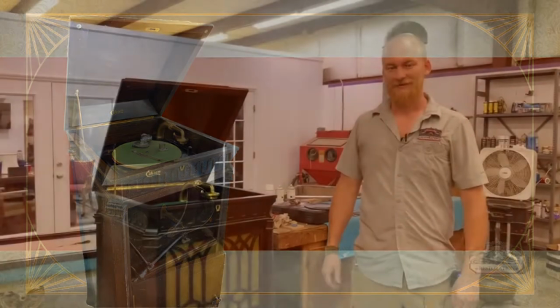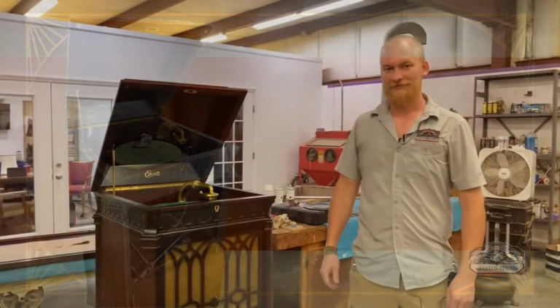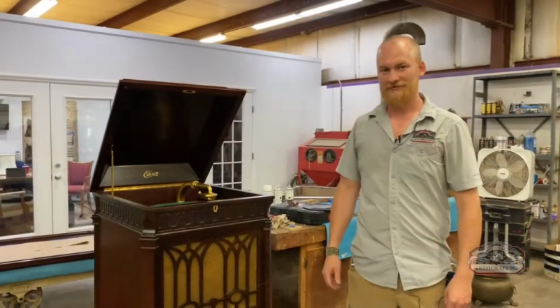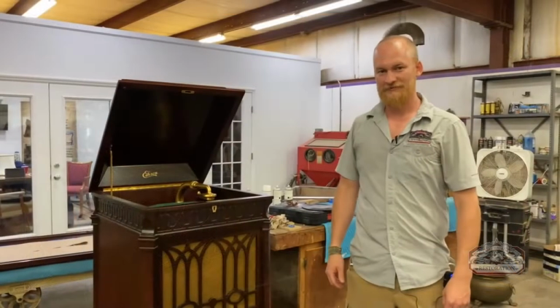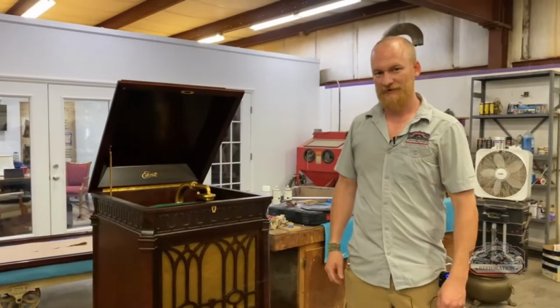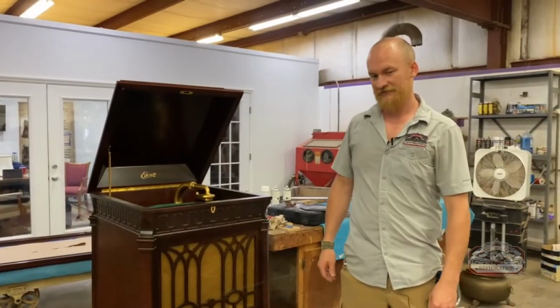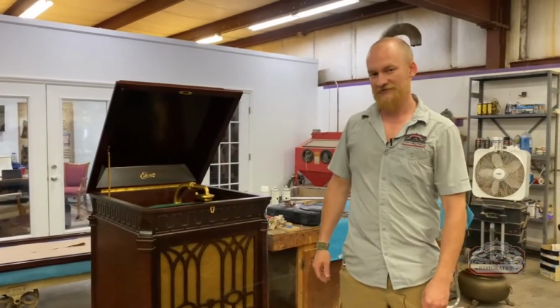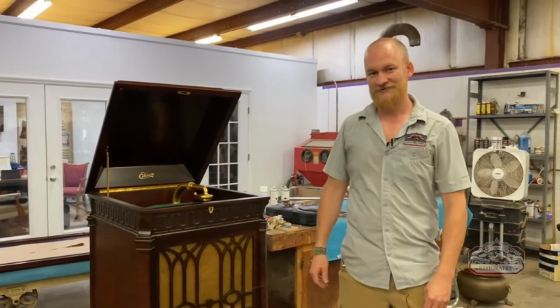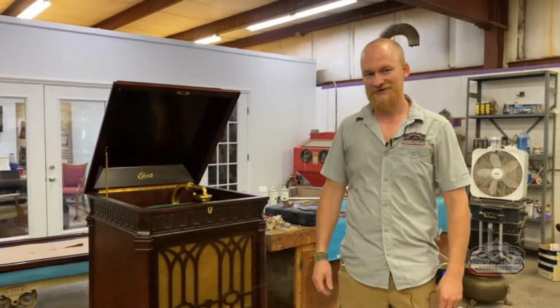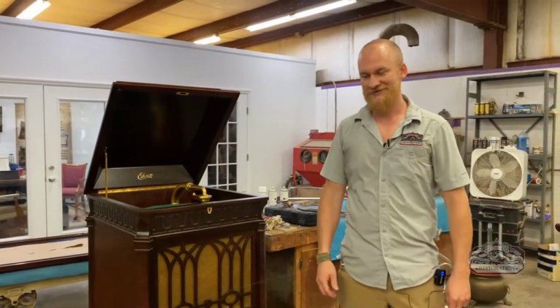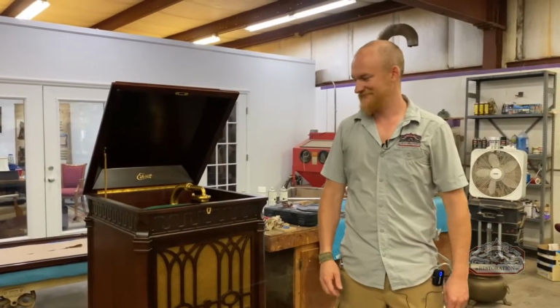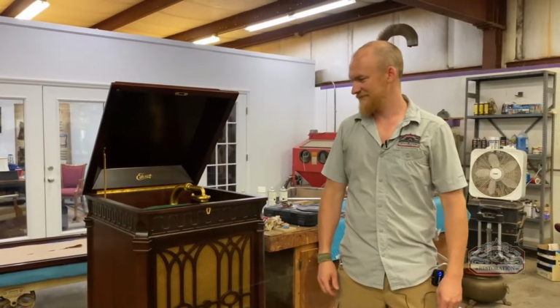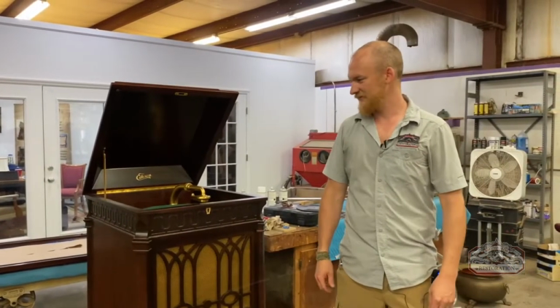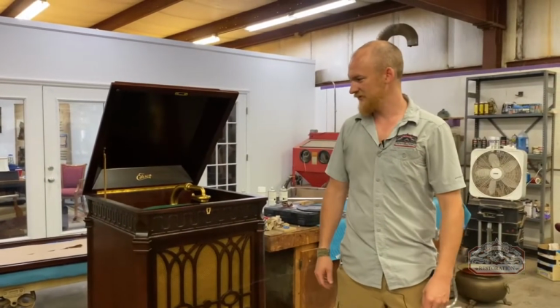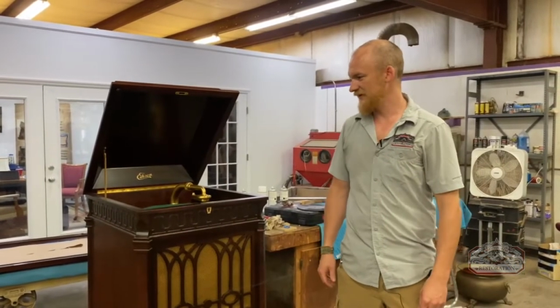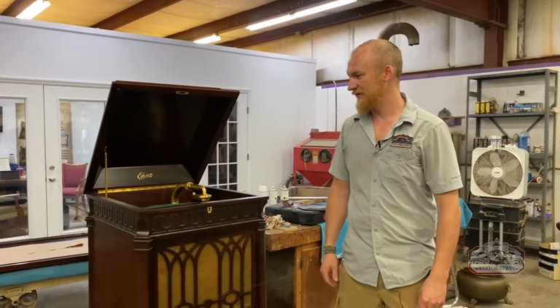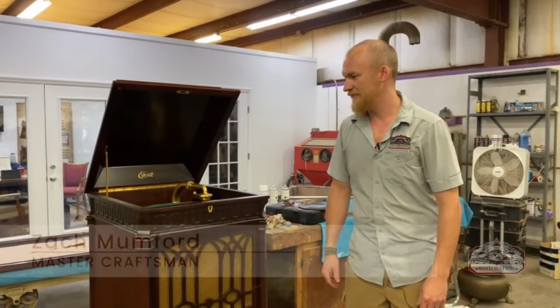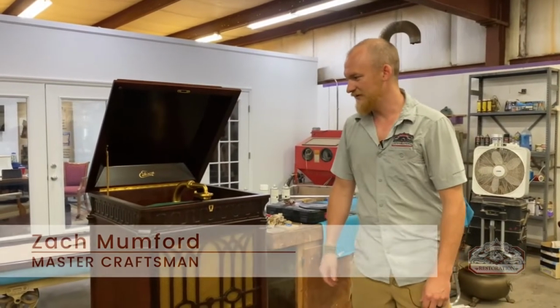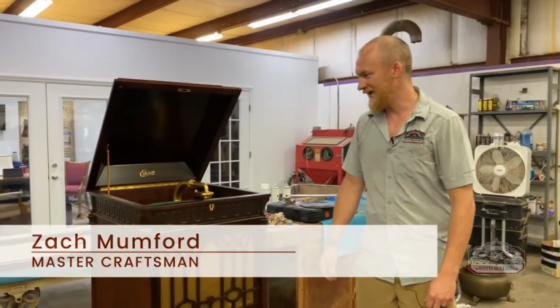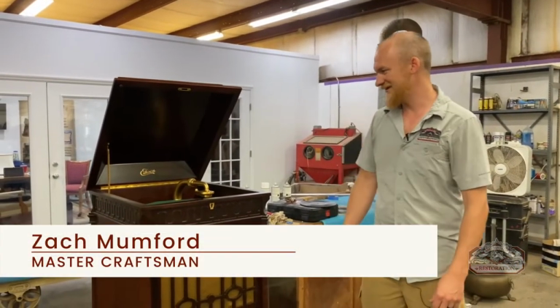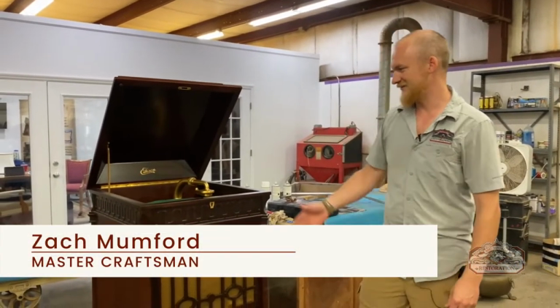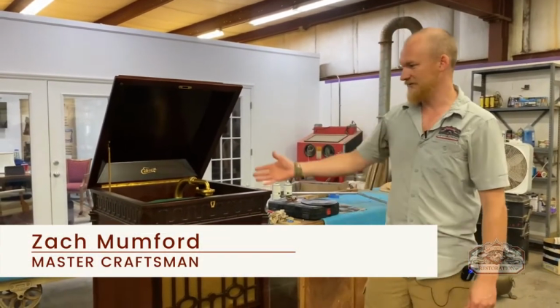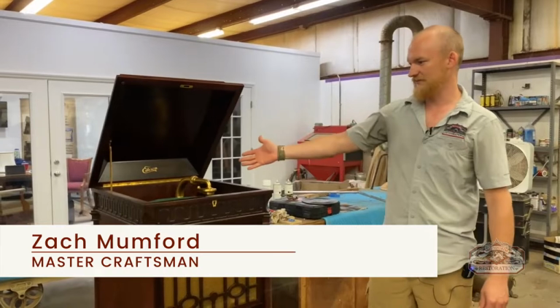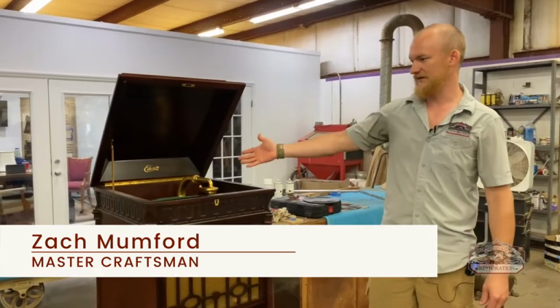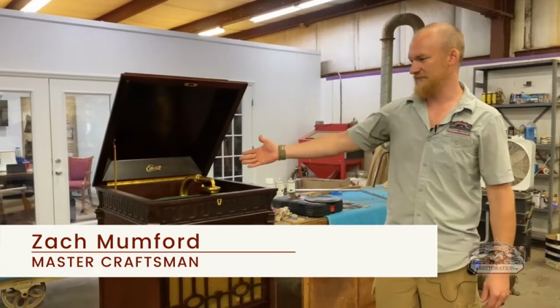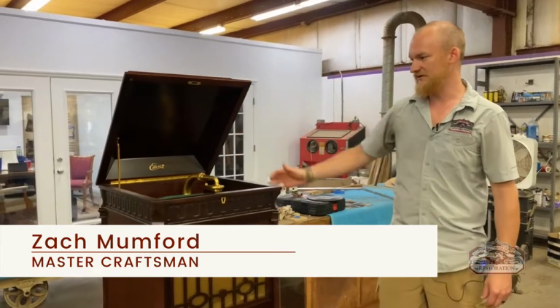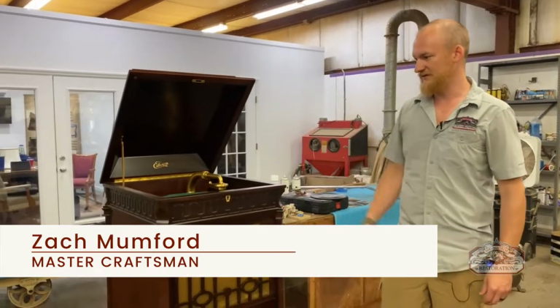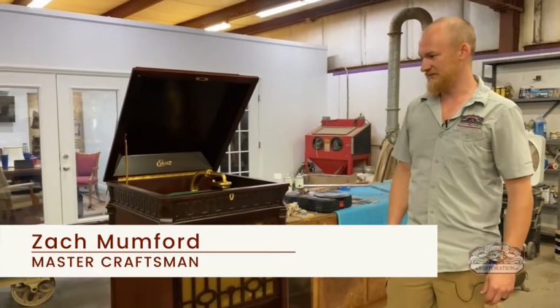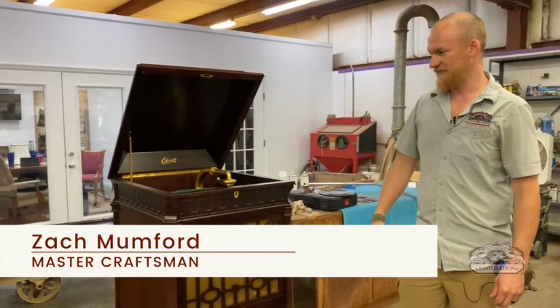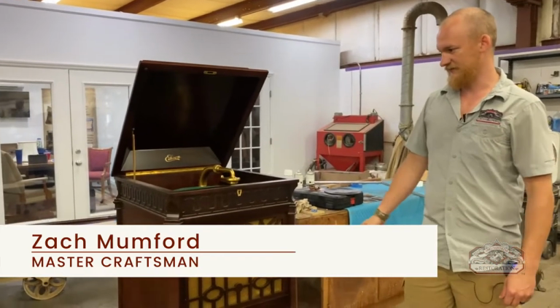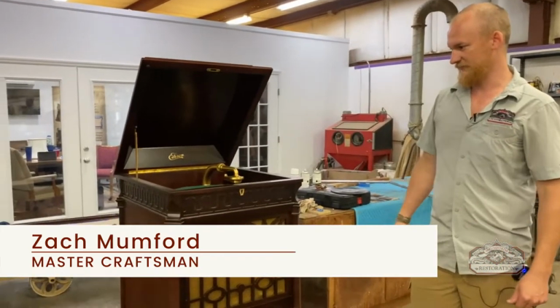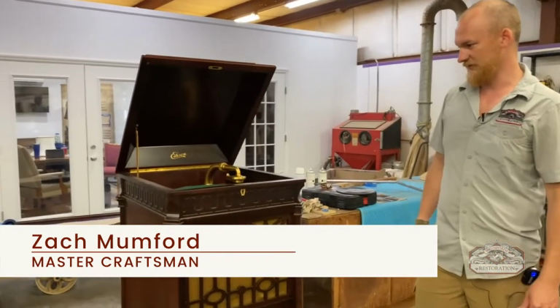Welcome to Mumford Restoration. Here we have an Edison Diamond Disc Victrola.